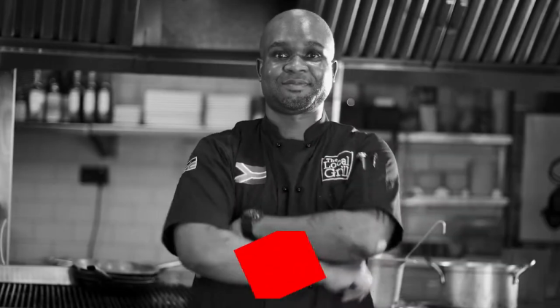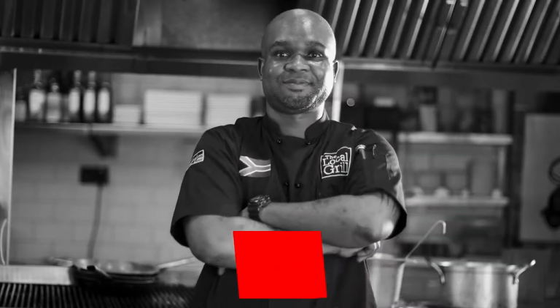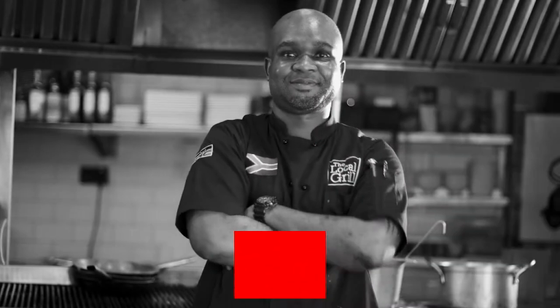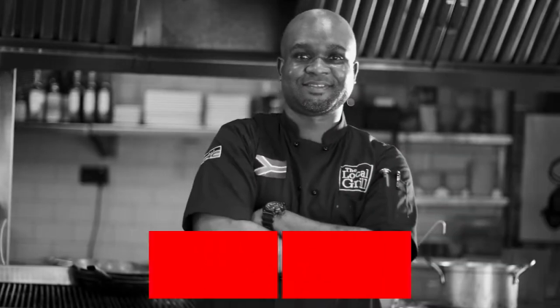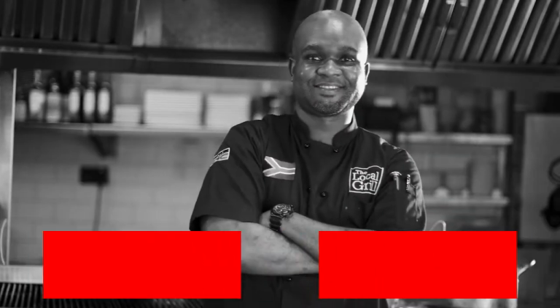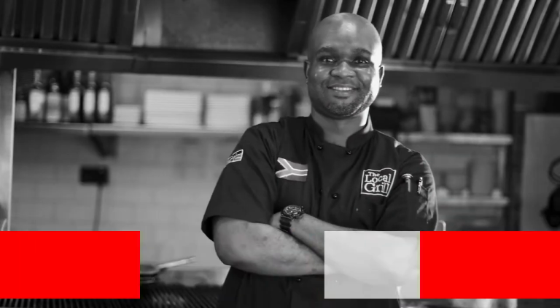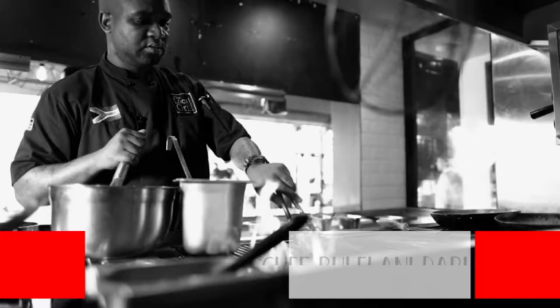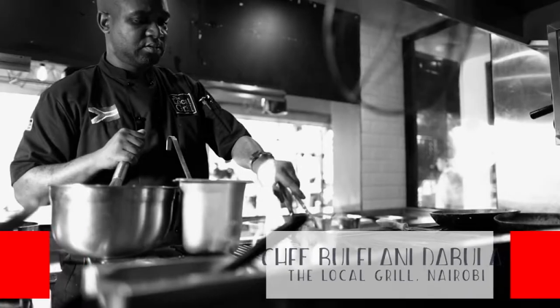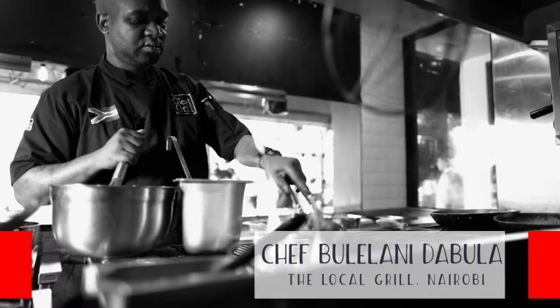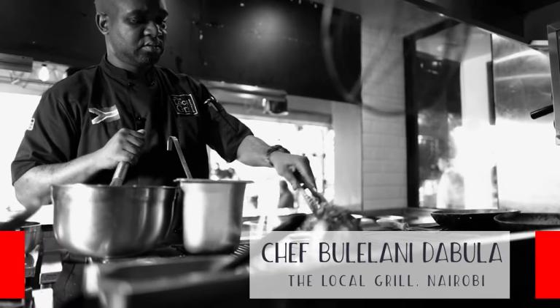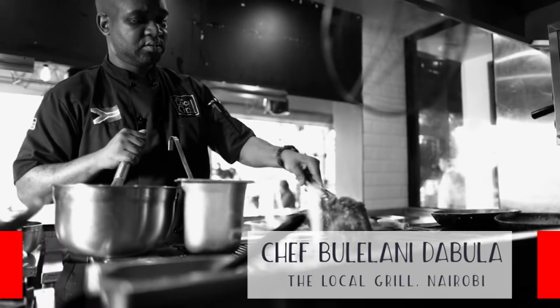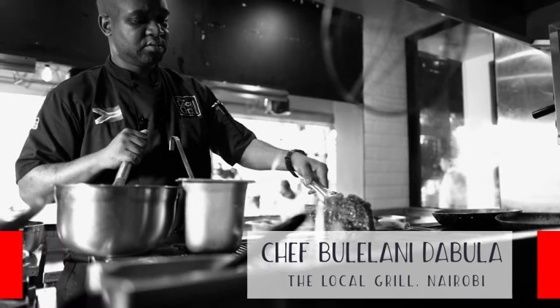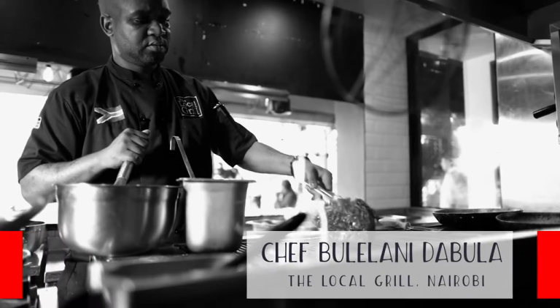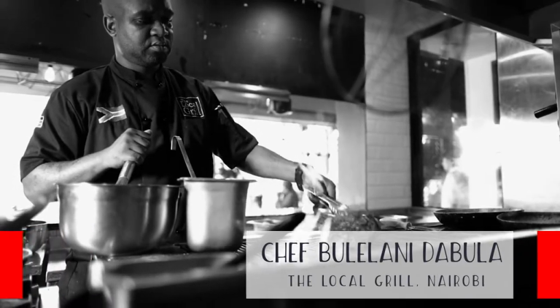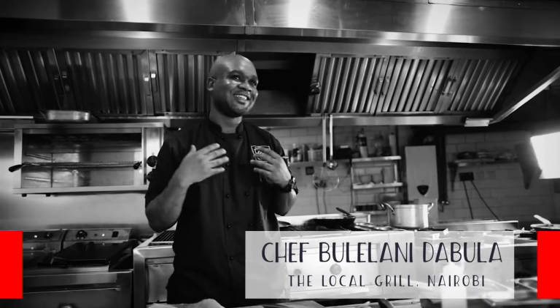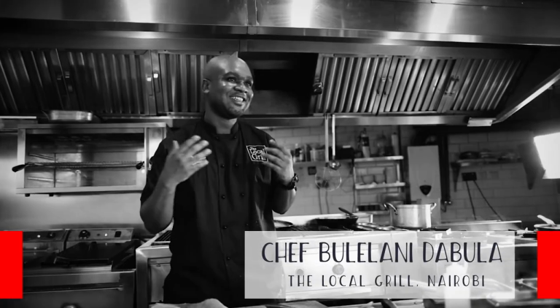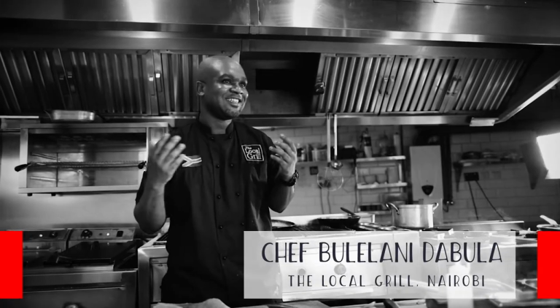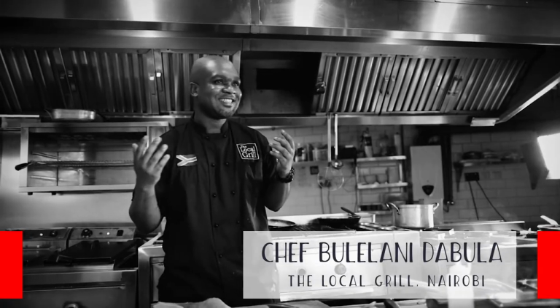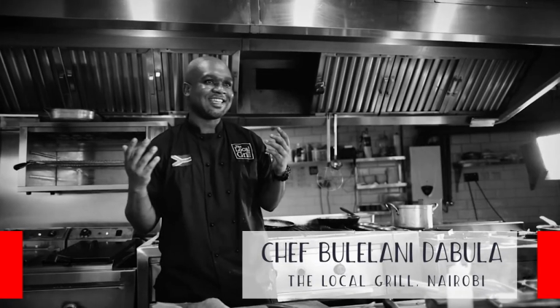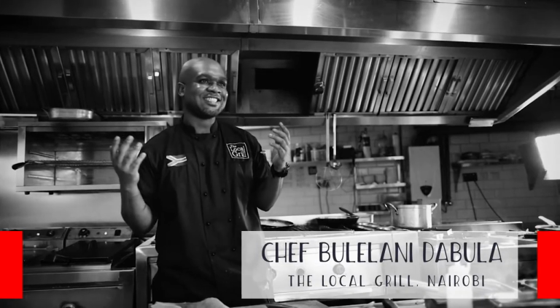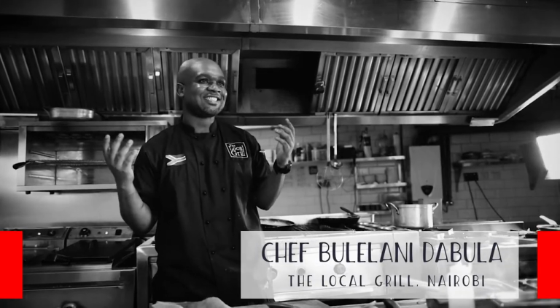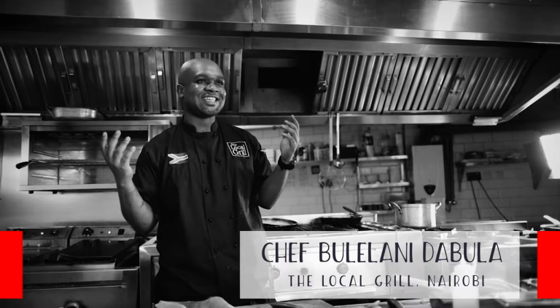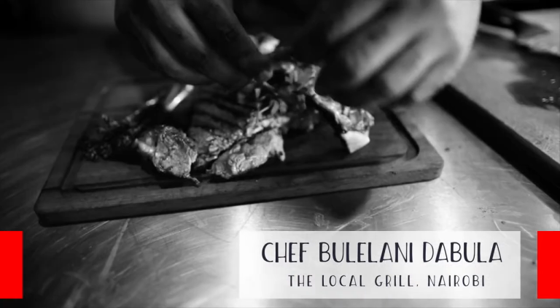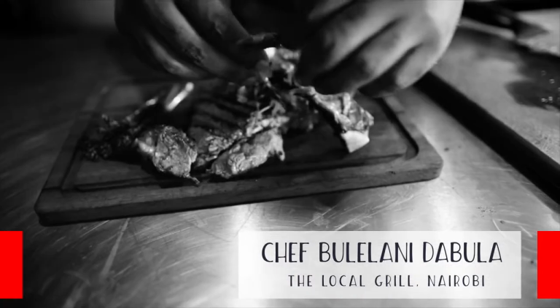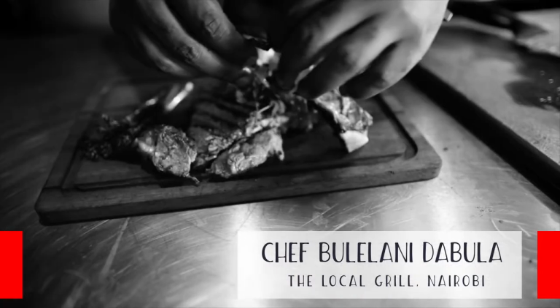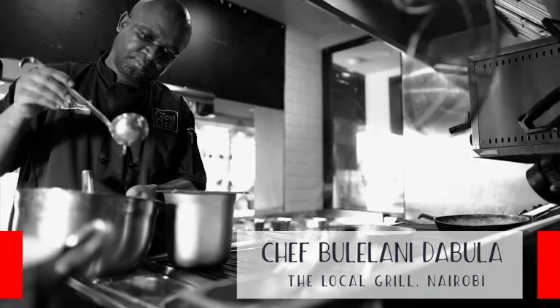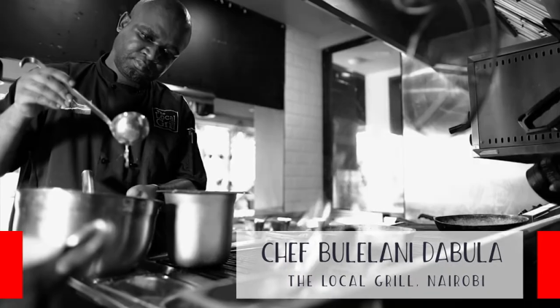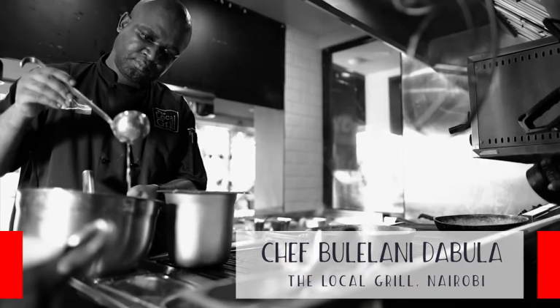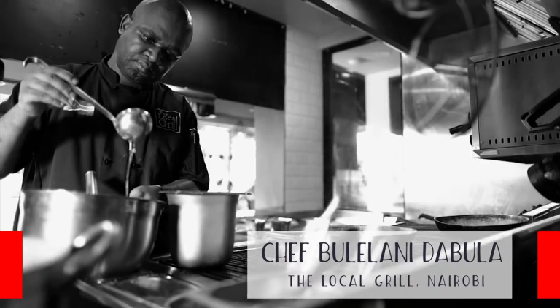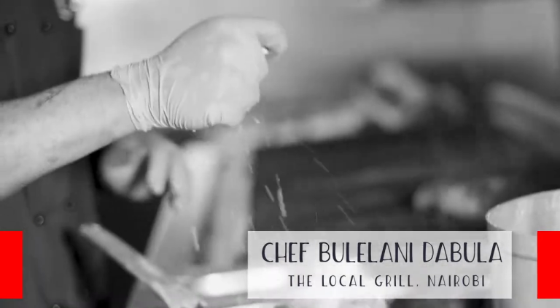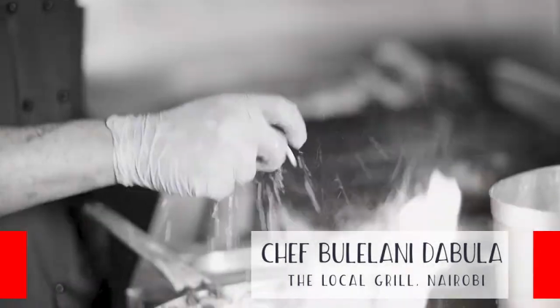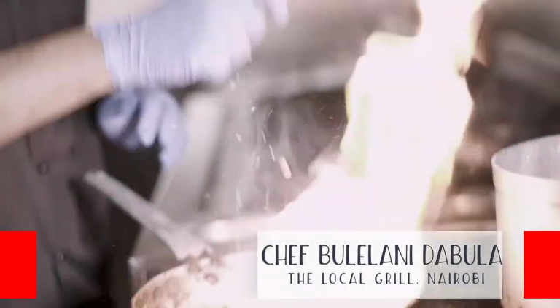I'm Bulelani Tabula, originally from South Africa. It's been a pleasure to be here in Kenya. It's been a long journey, I must say.